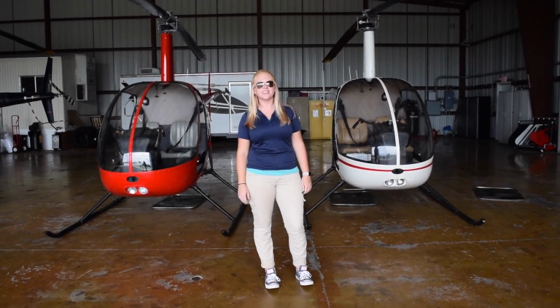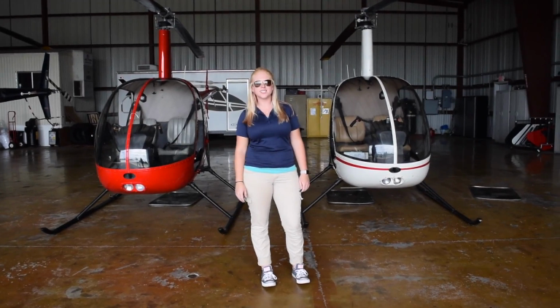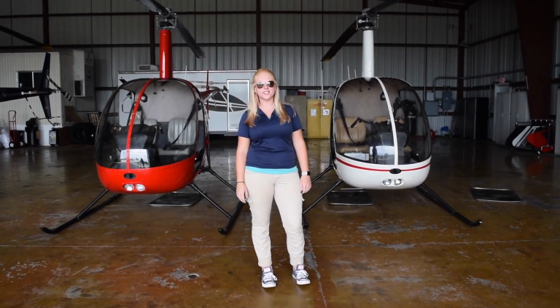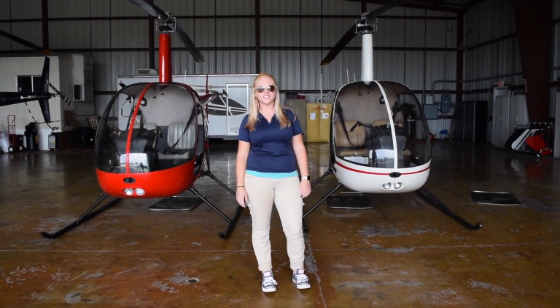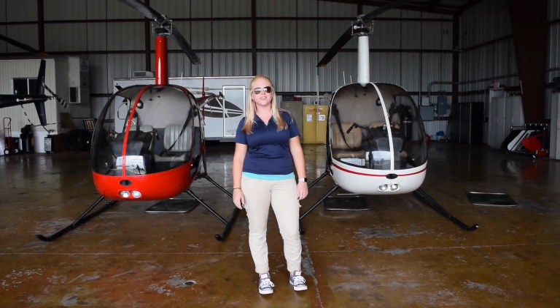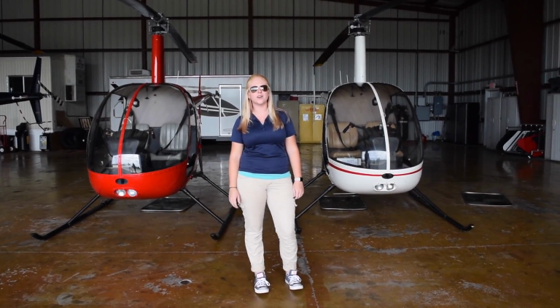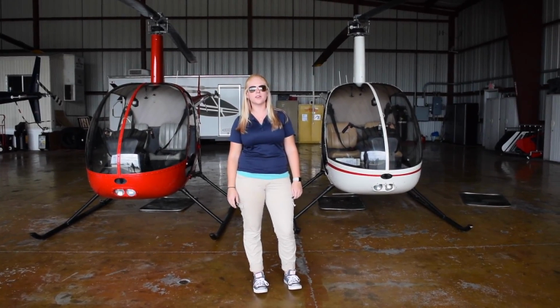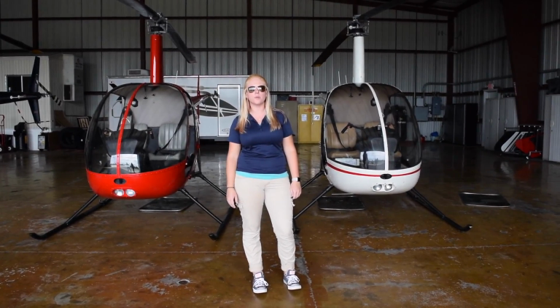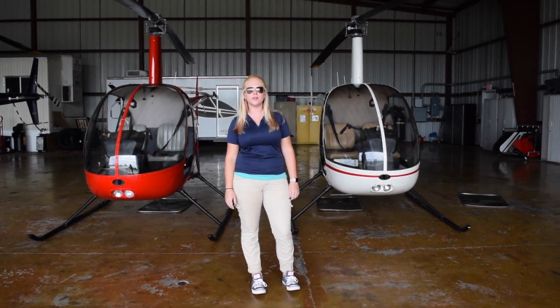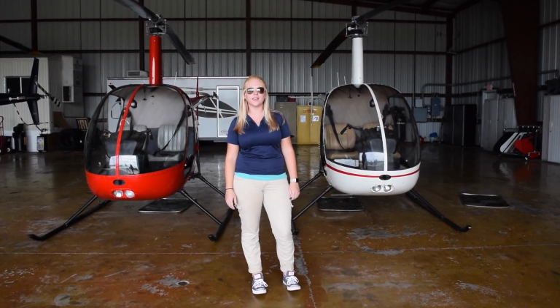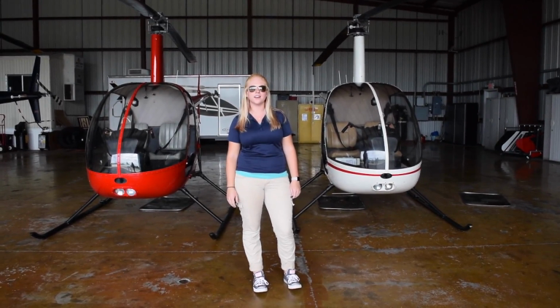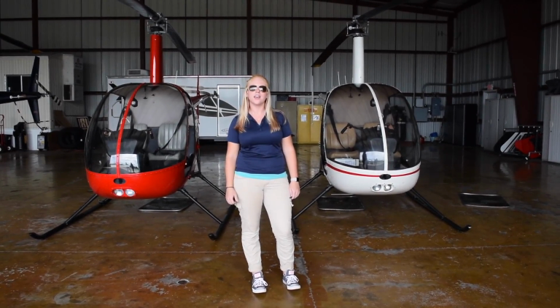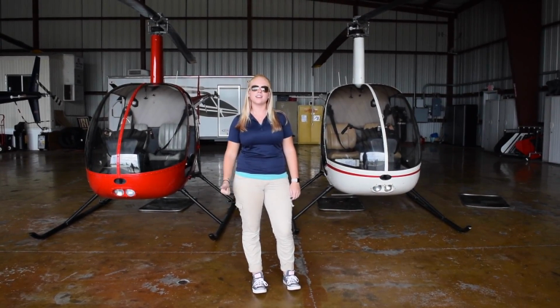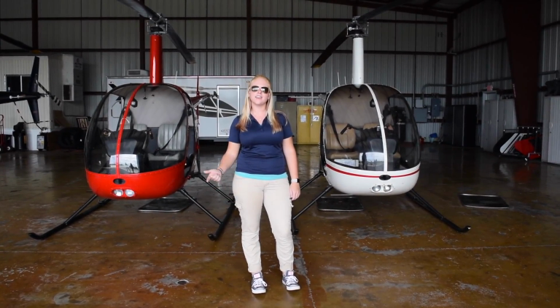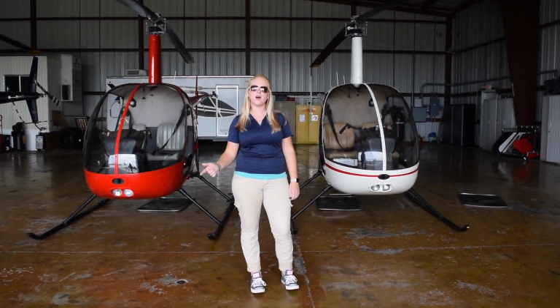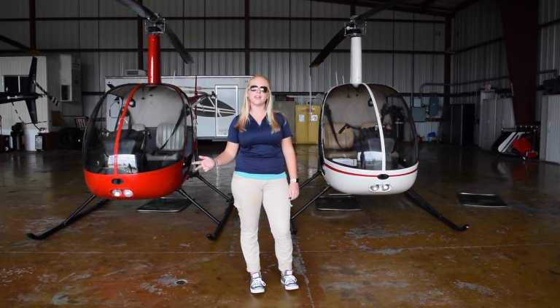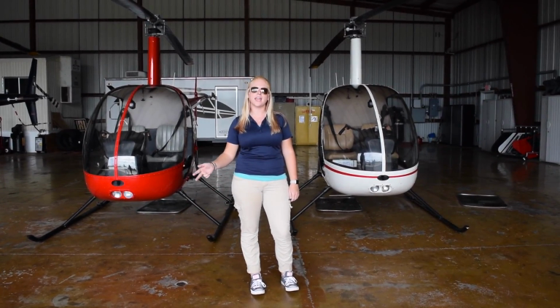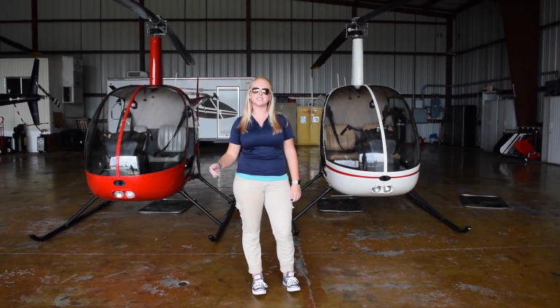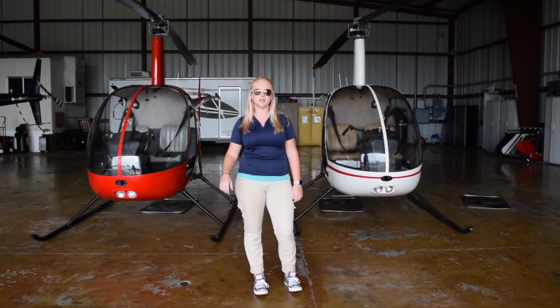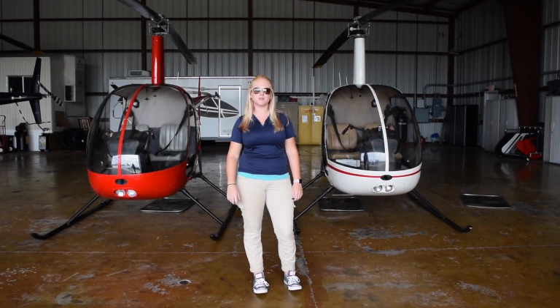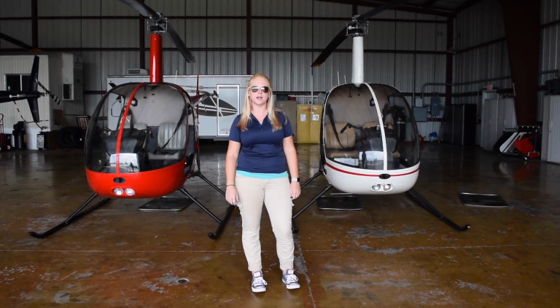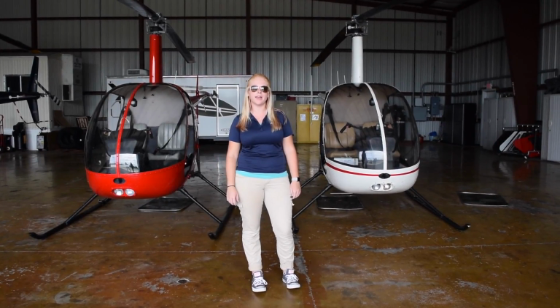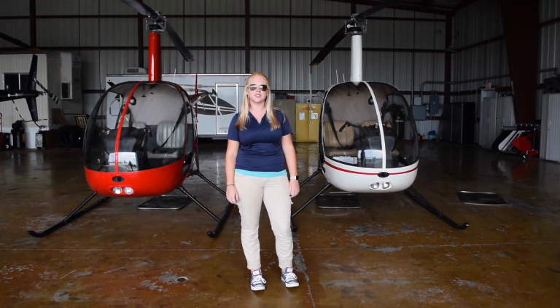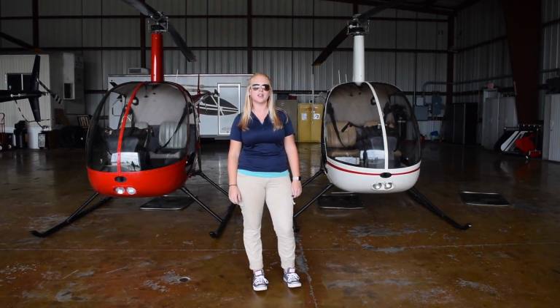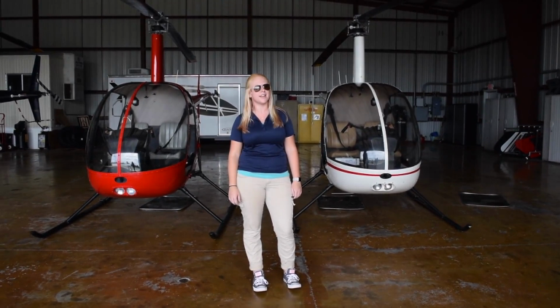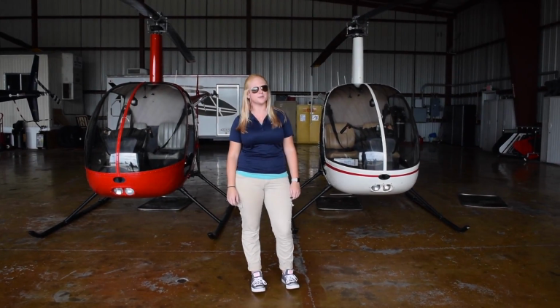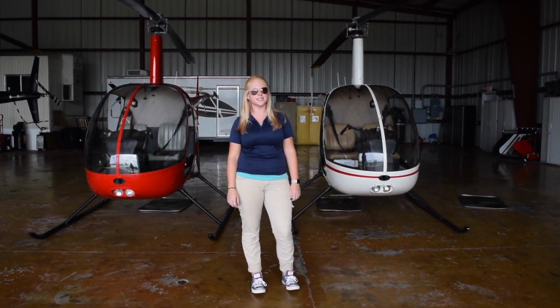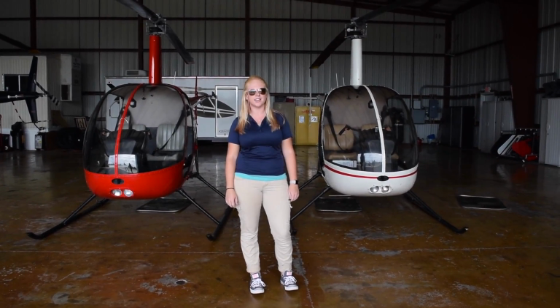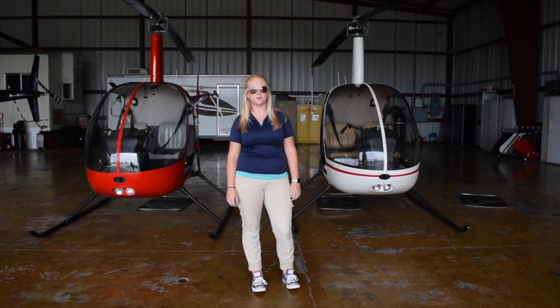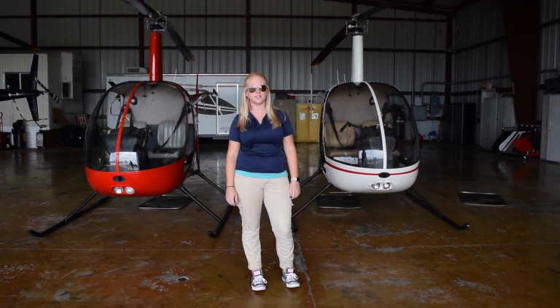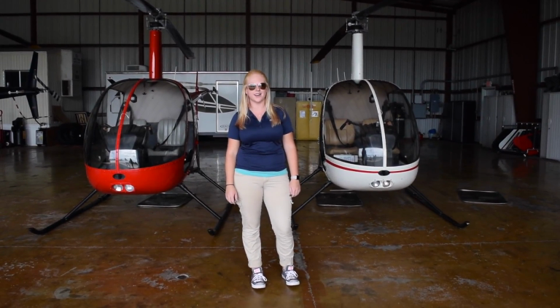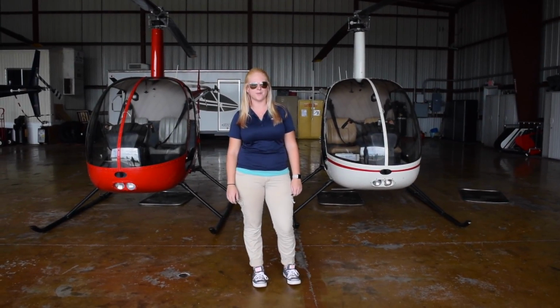Thanks for watching this video, we hope you liked it. Like, comment, and subscribe to our page. My name is Presley — keep the blue side up.